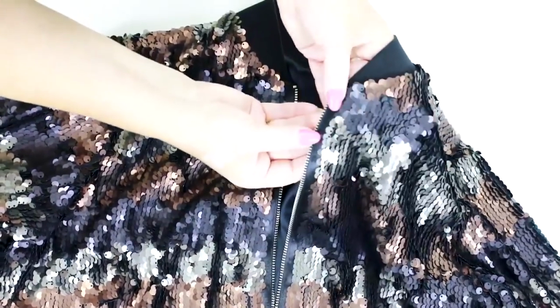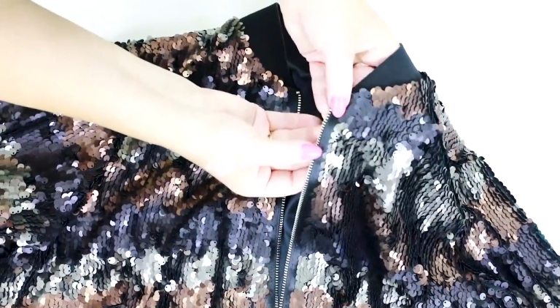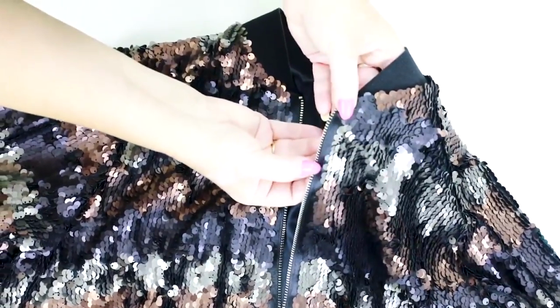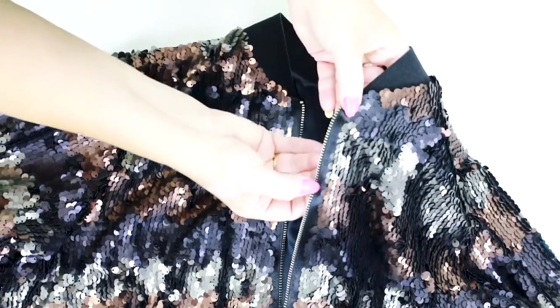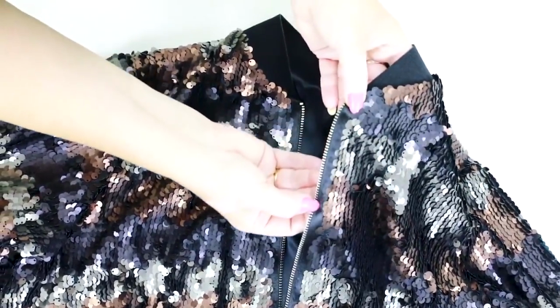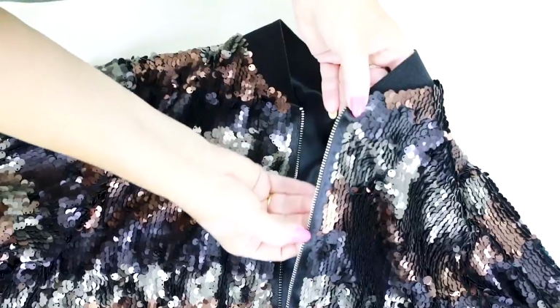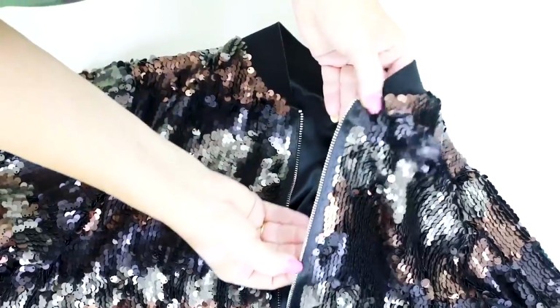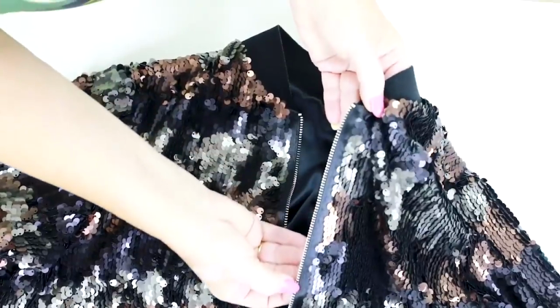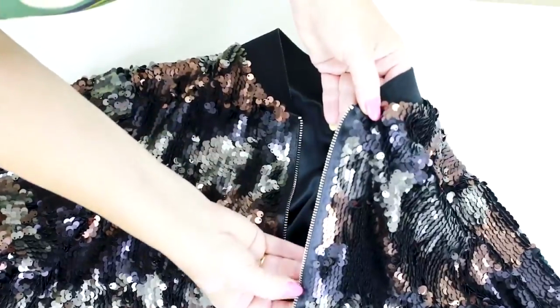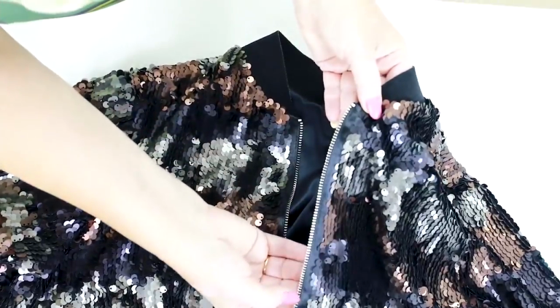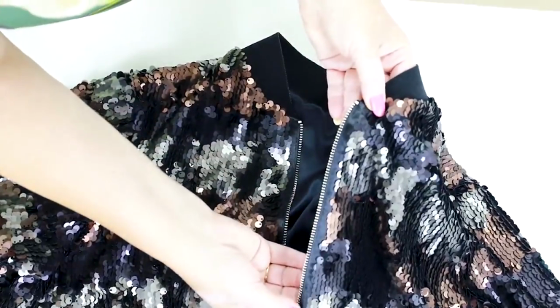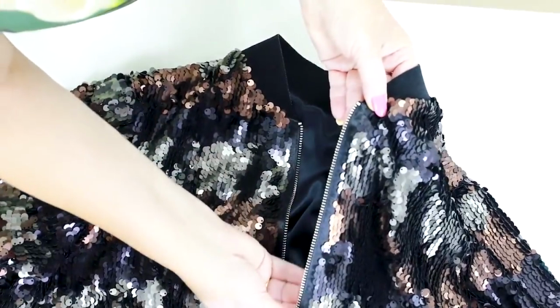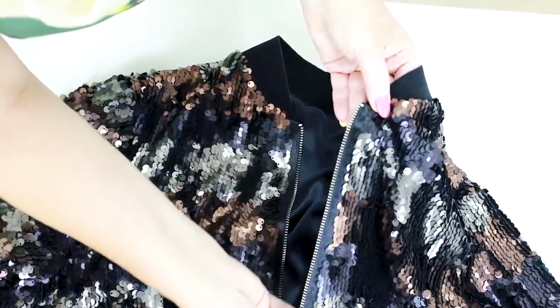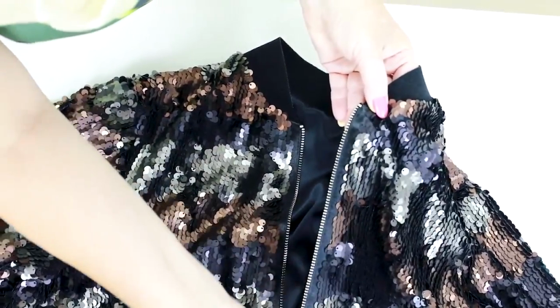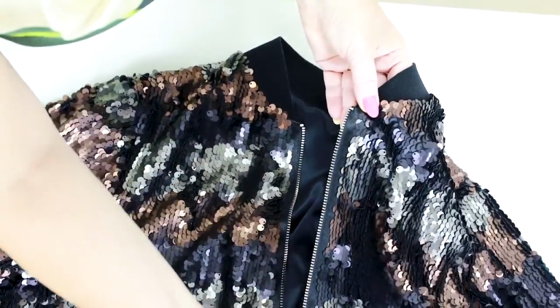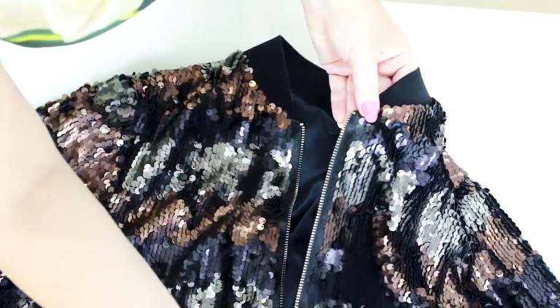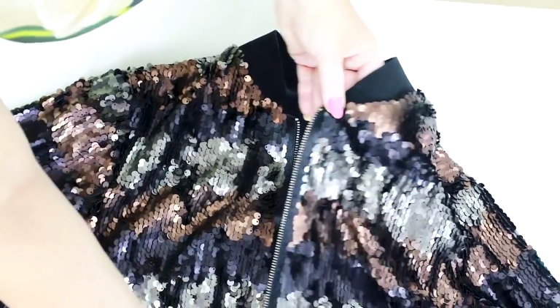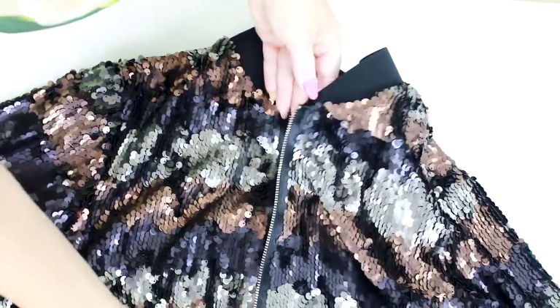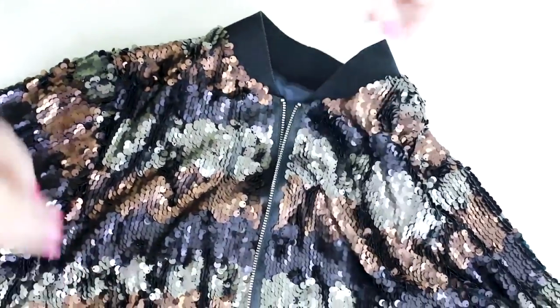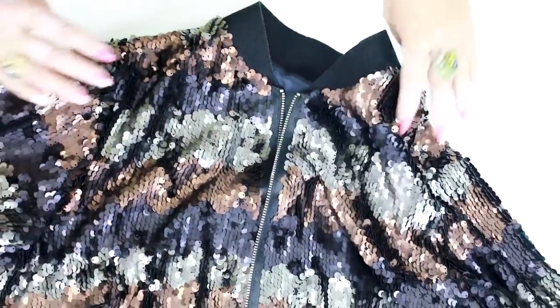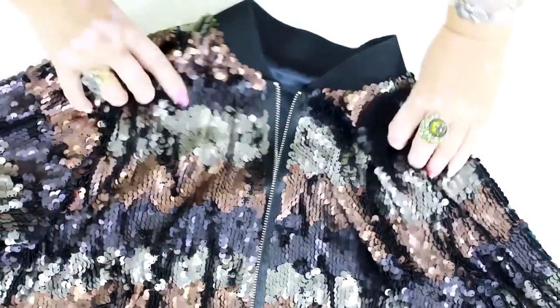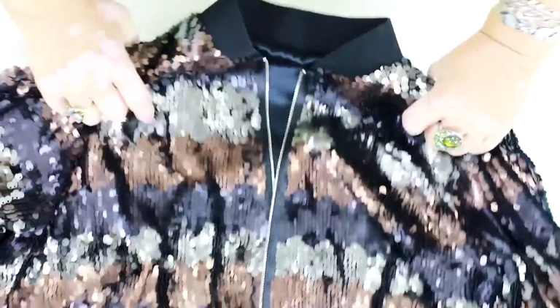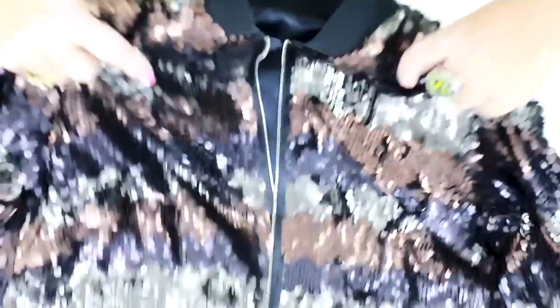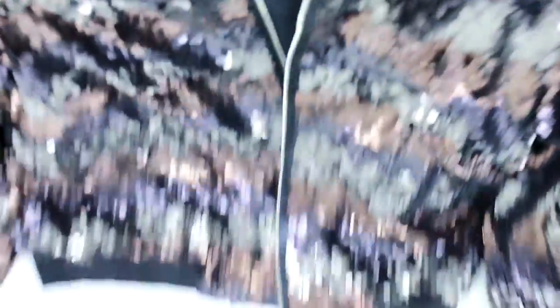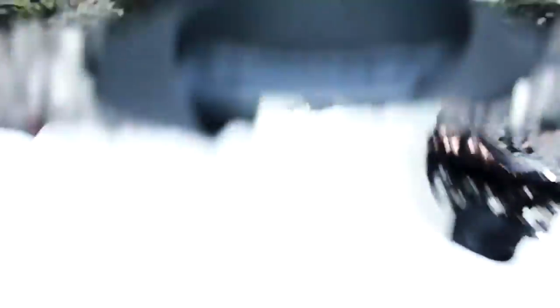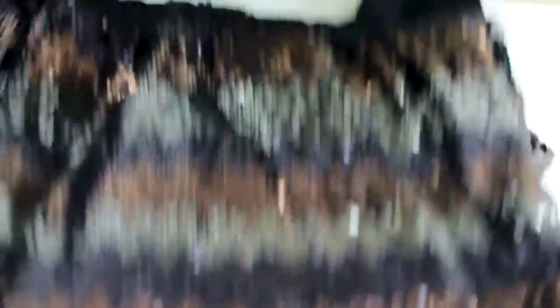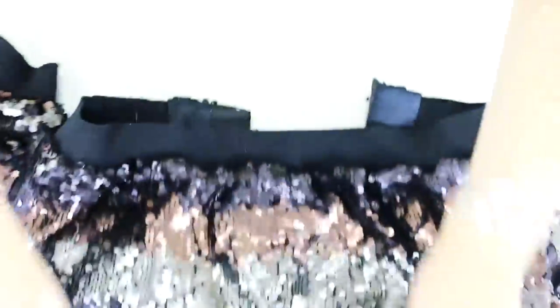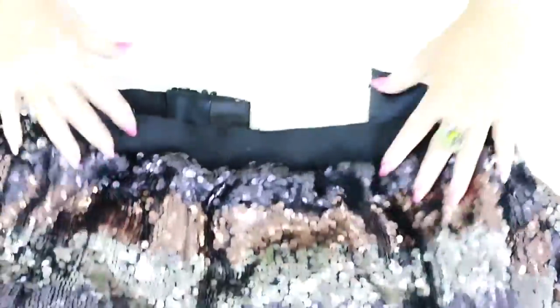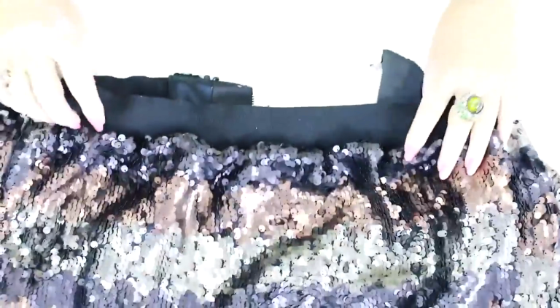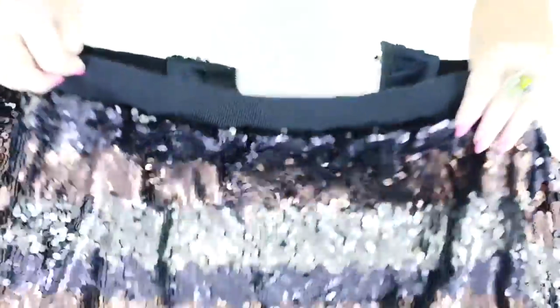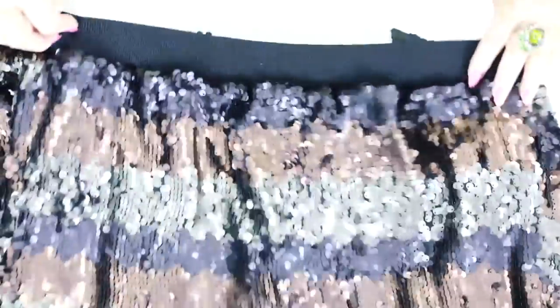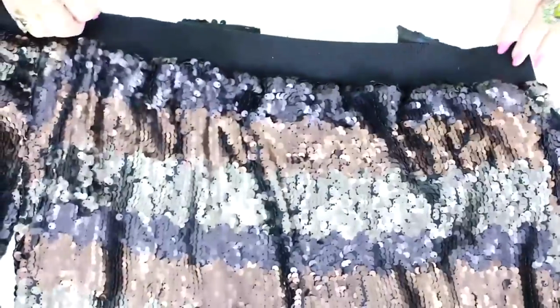Now have a look at the zipper. It's set very beautifully. You've already seen the back of this jacket.